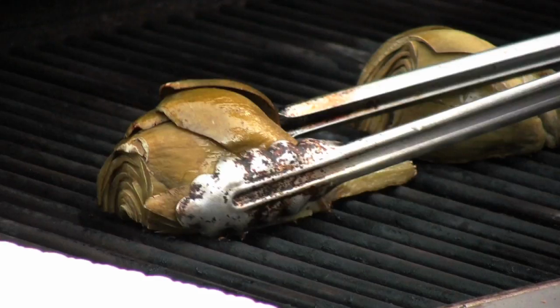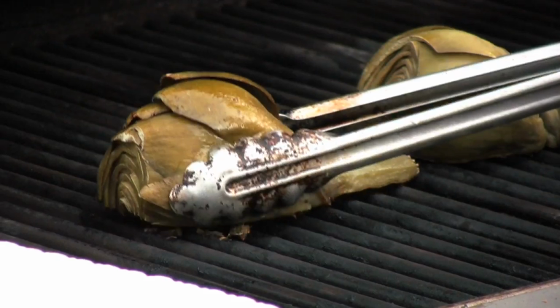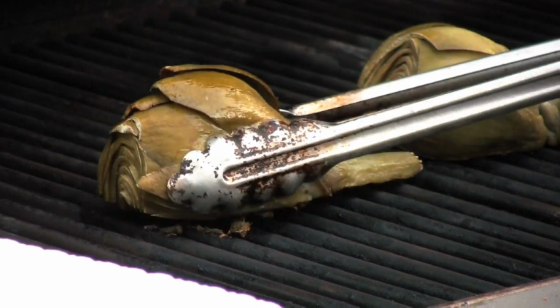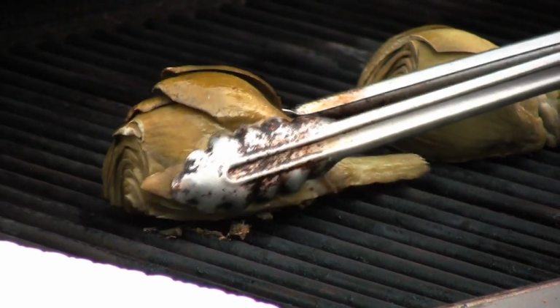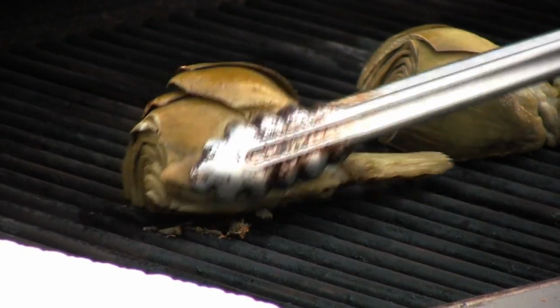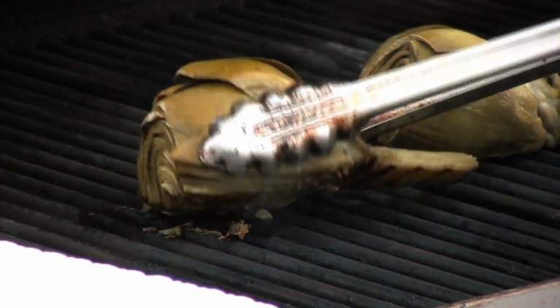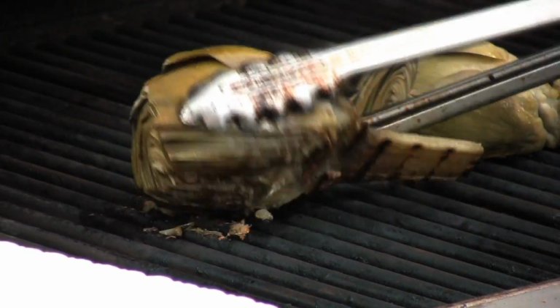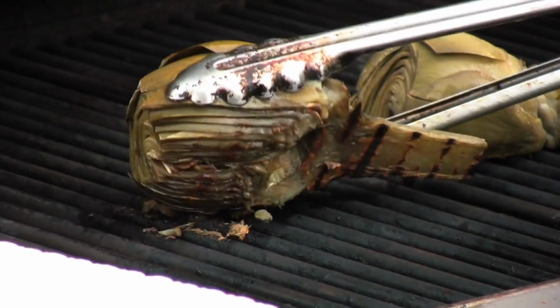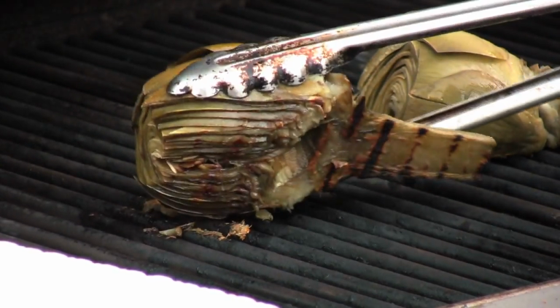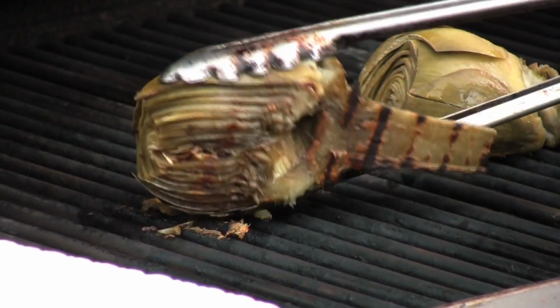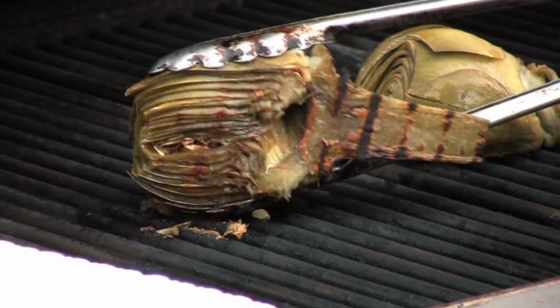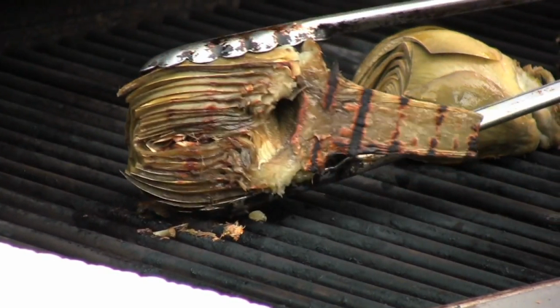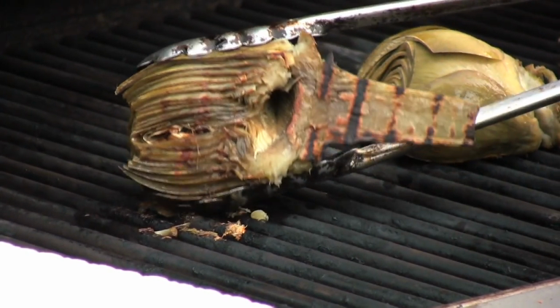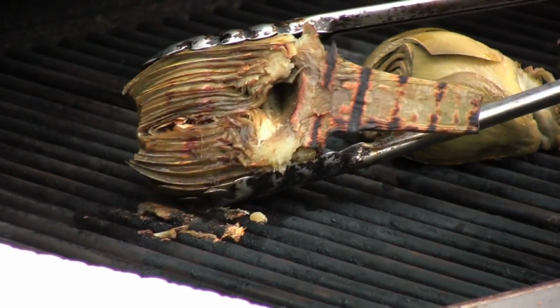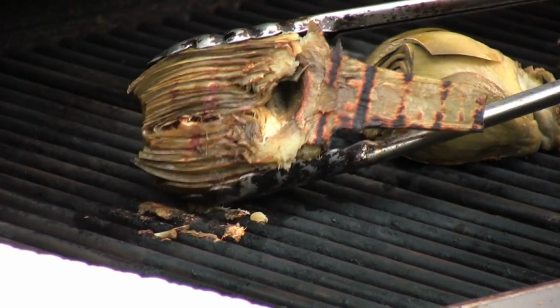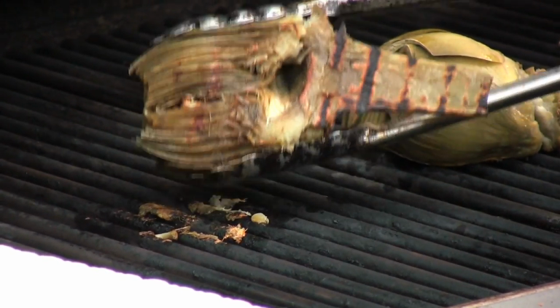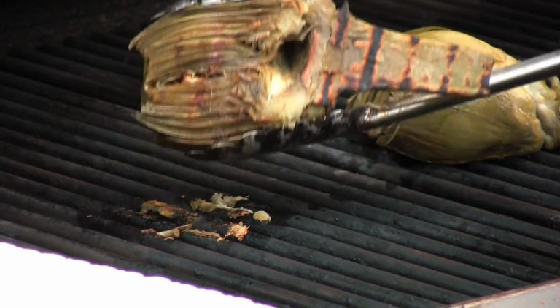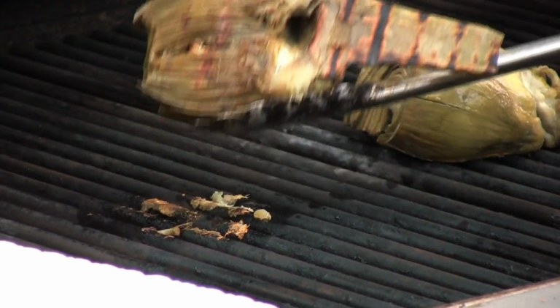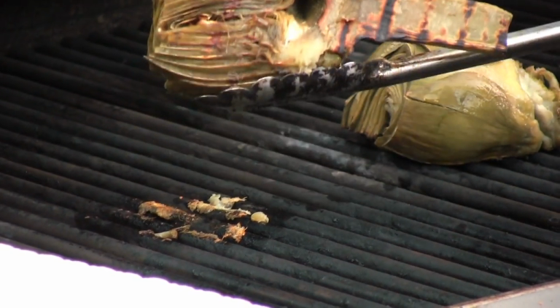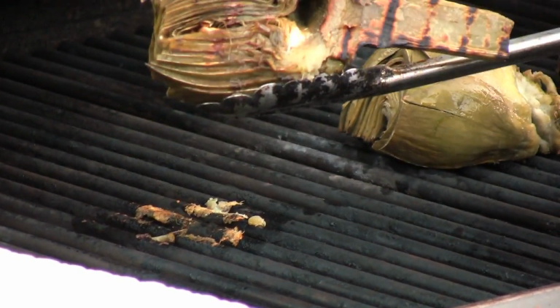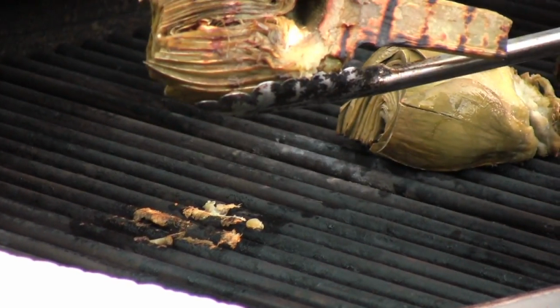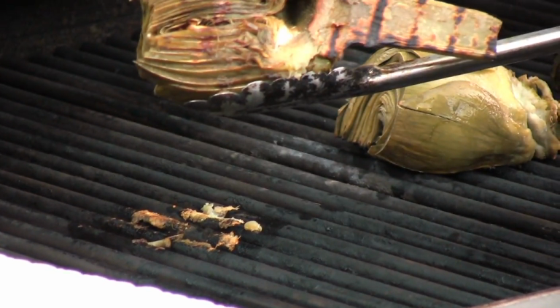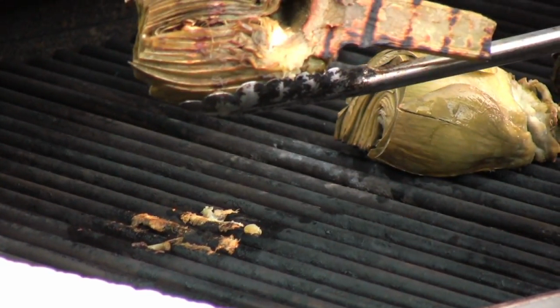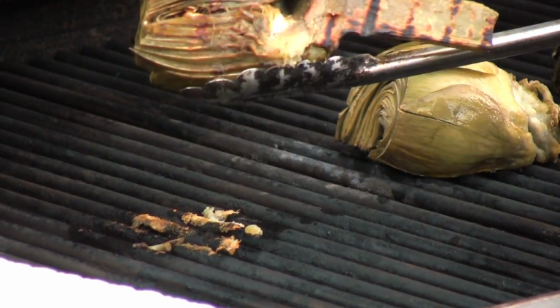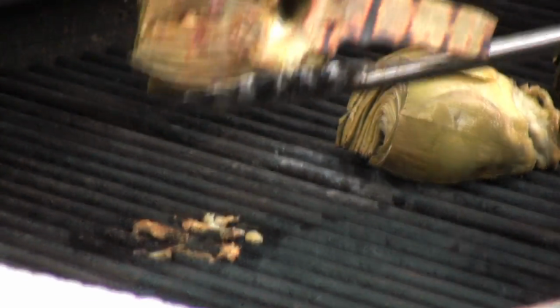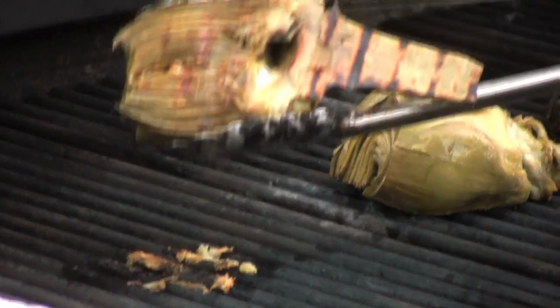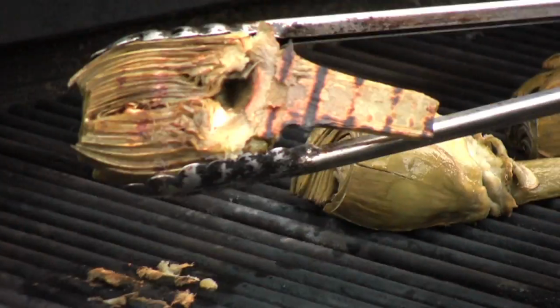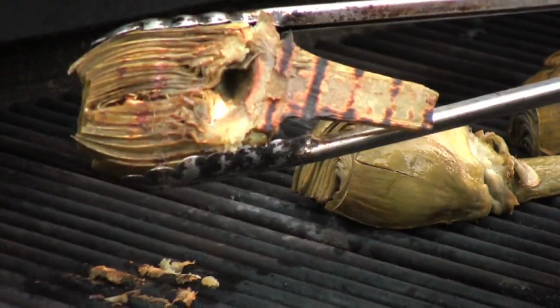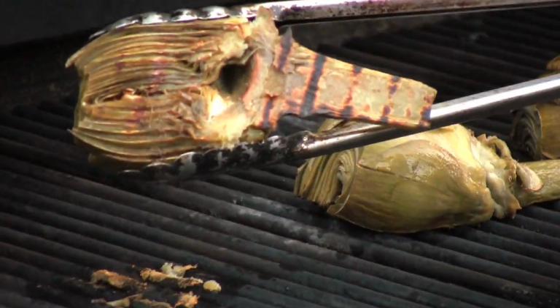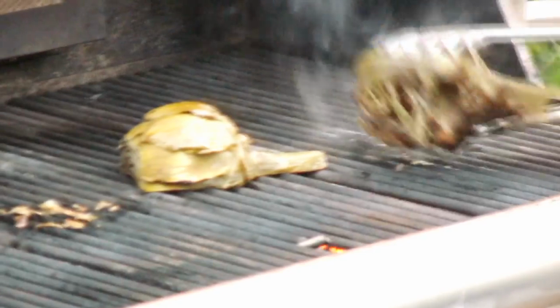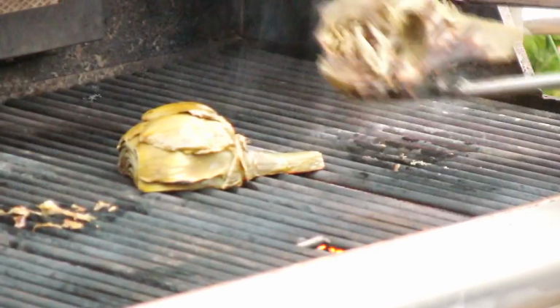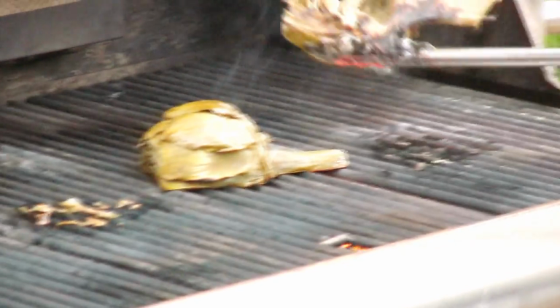After about five minutes I'm going to pull them off the grill. Got some nice little char marks on there. They're done.